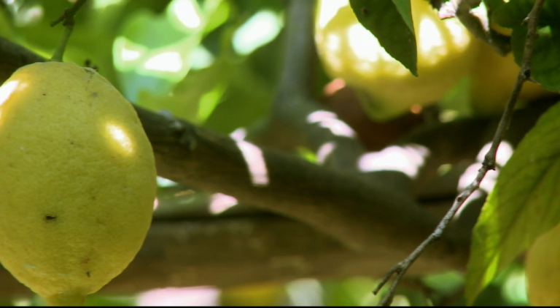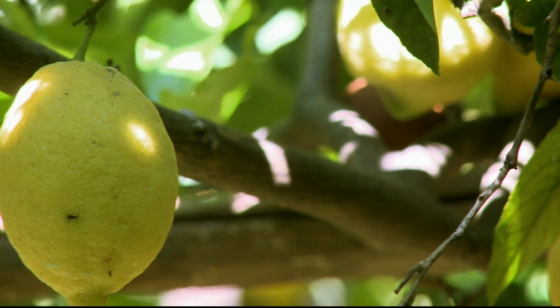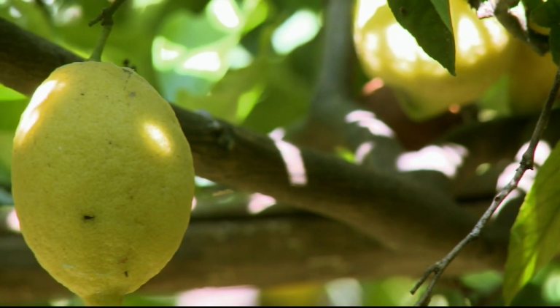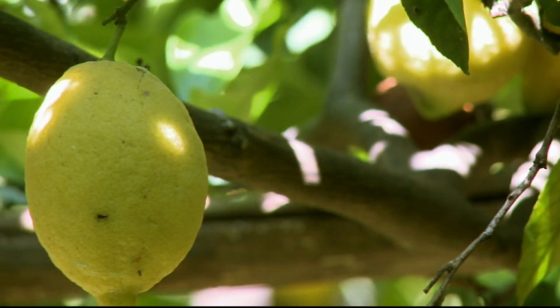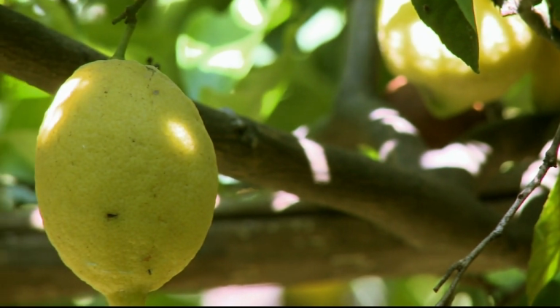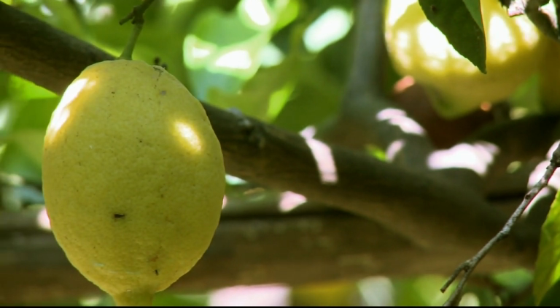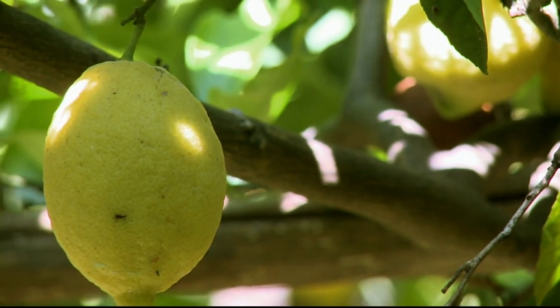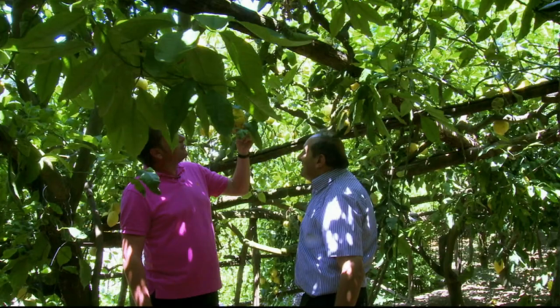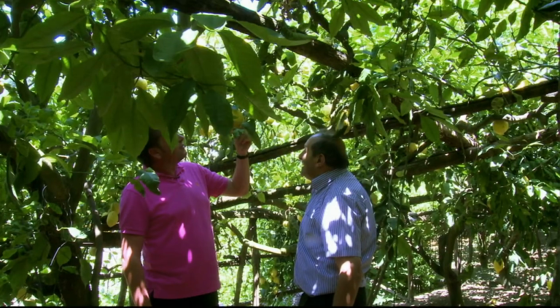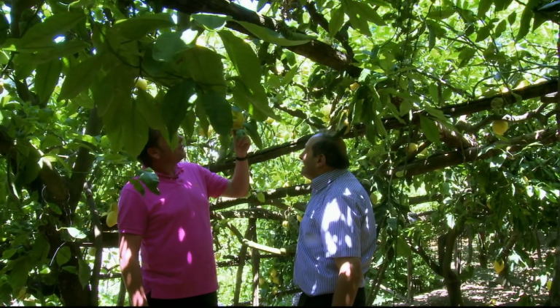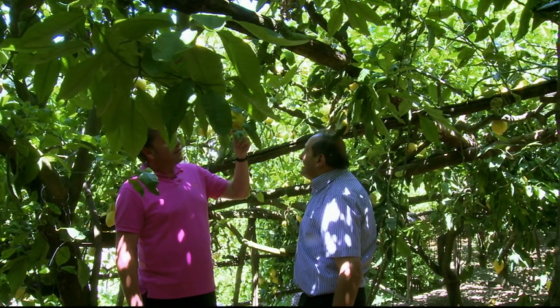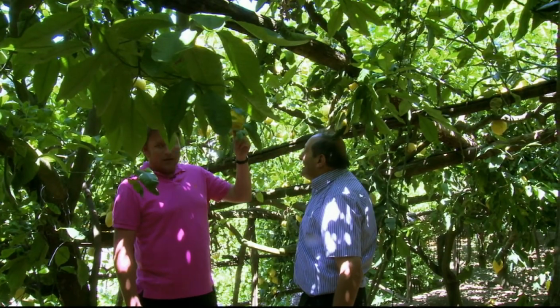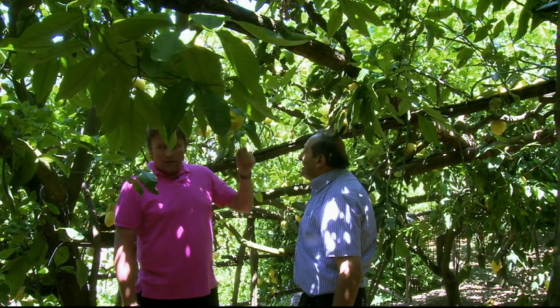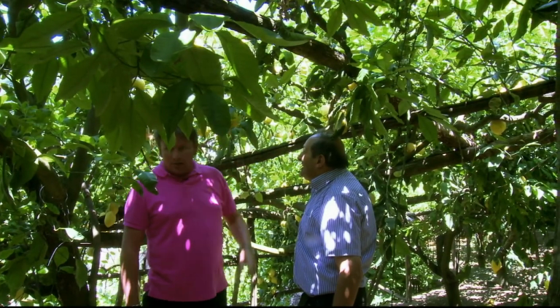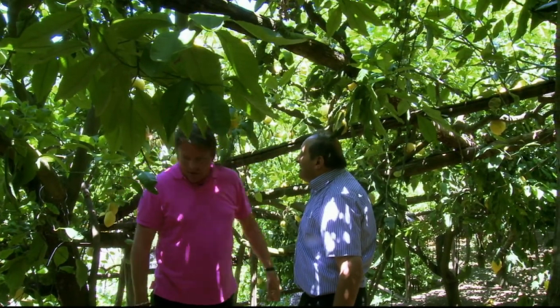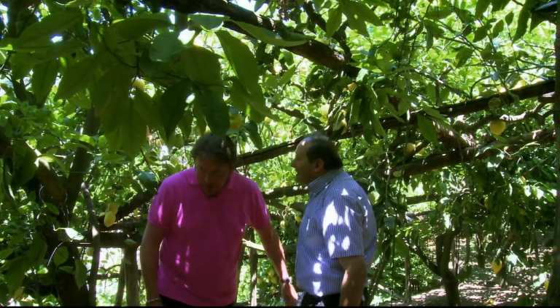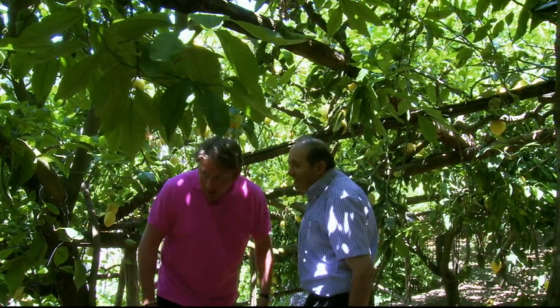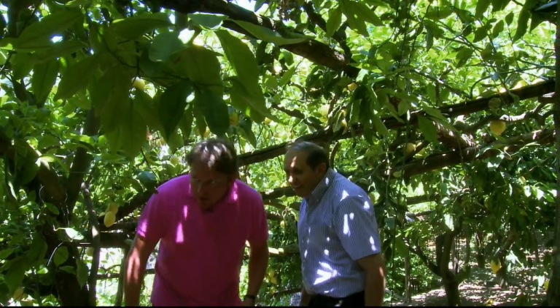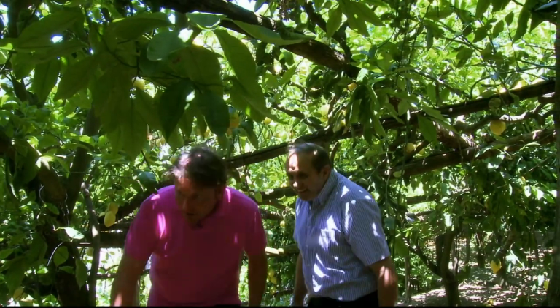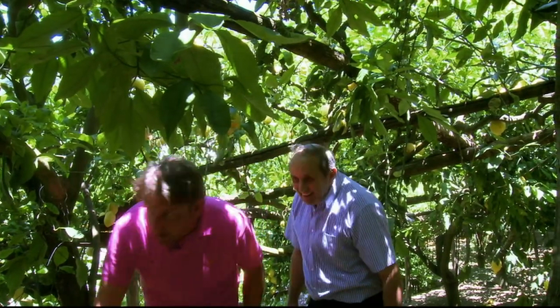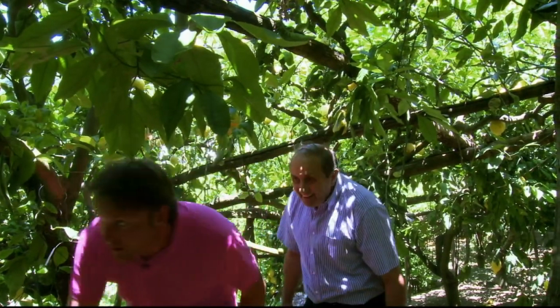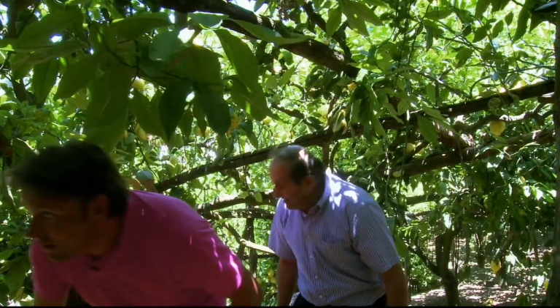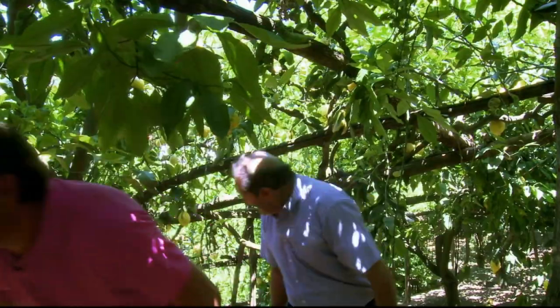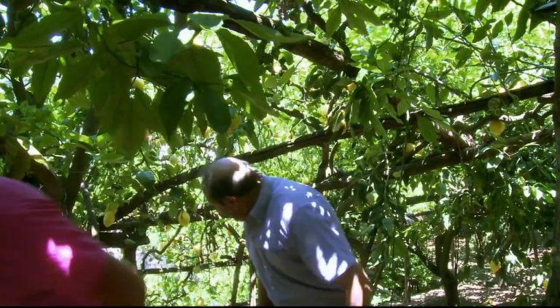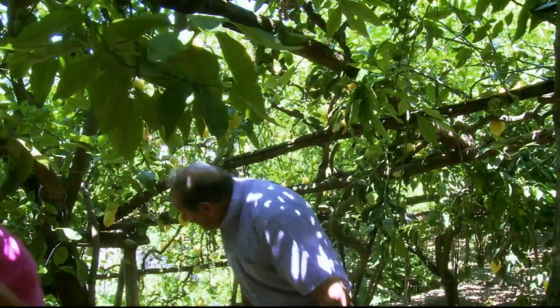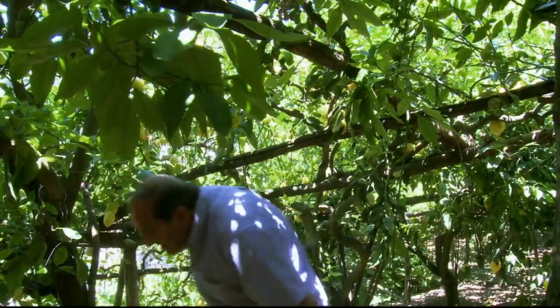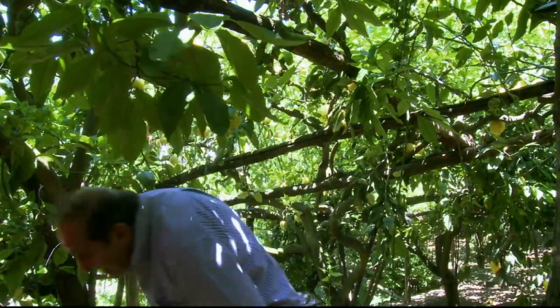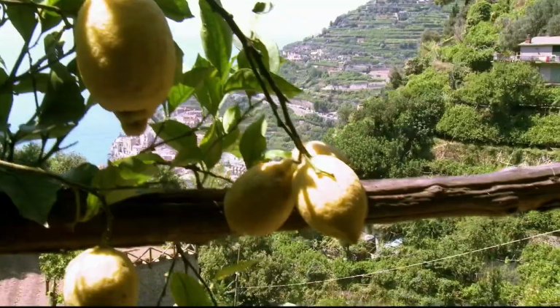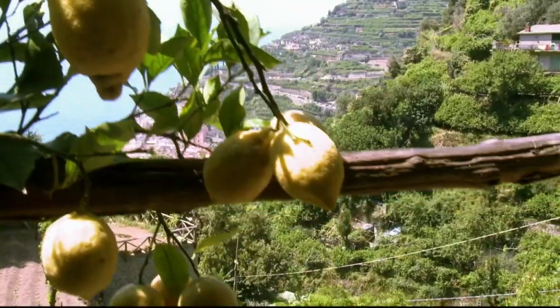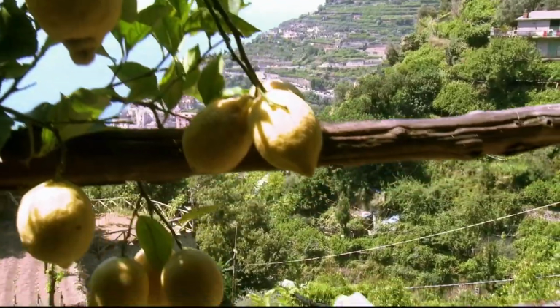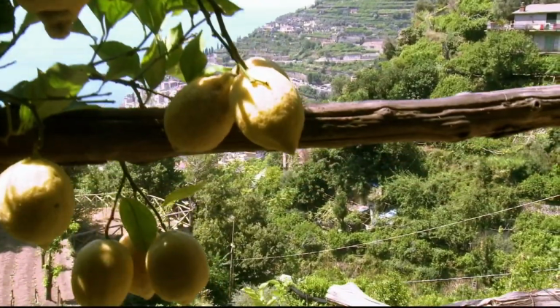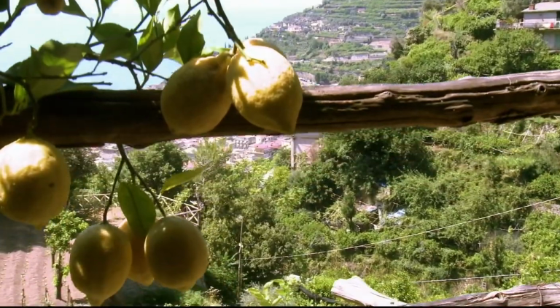The lemons here are known for their intense flavor and juiciness, which I'm looking forward to putting to the test with my first dish.